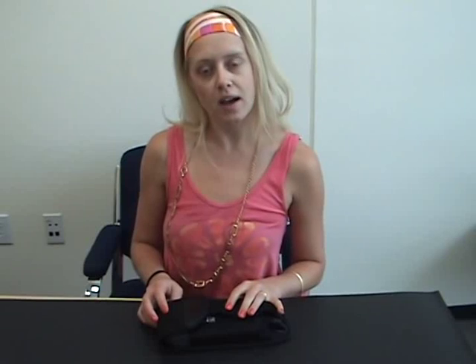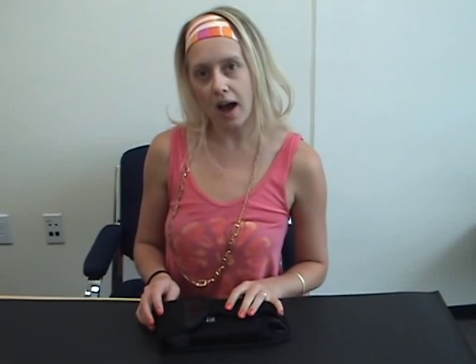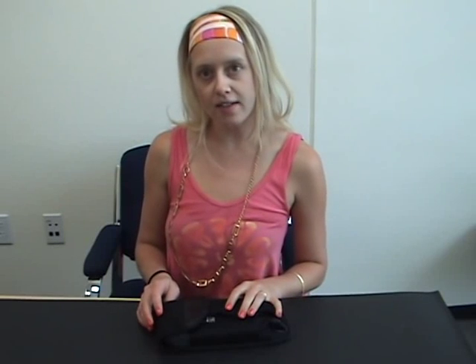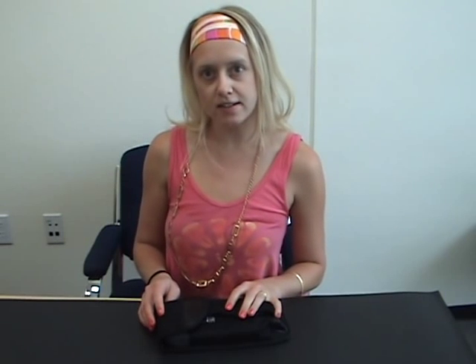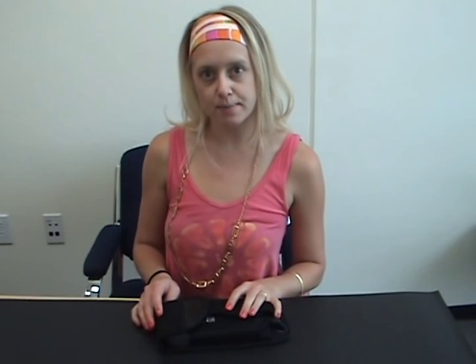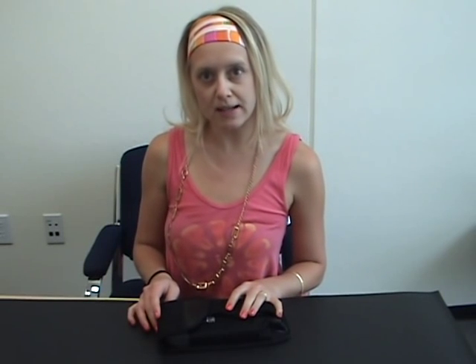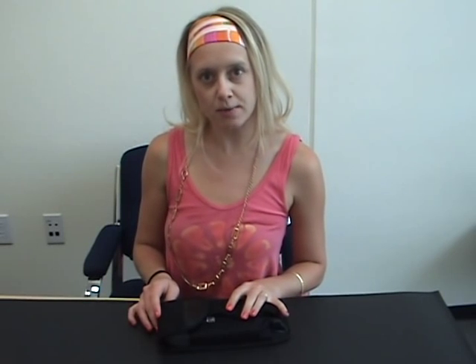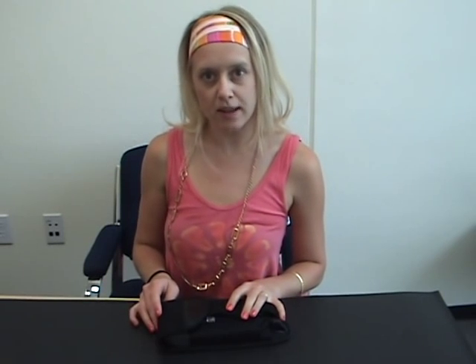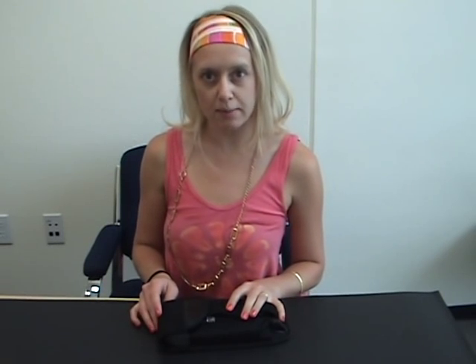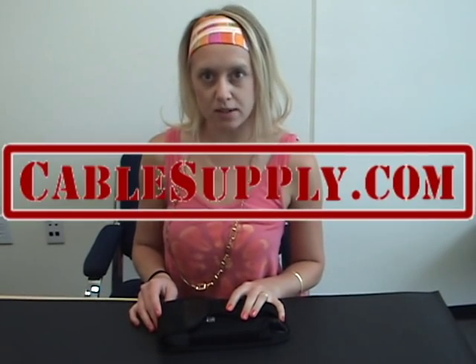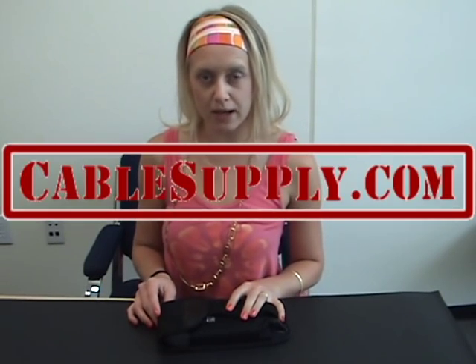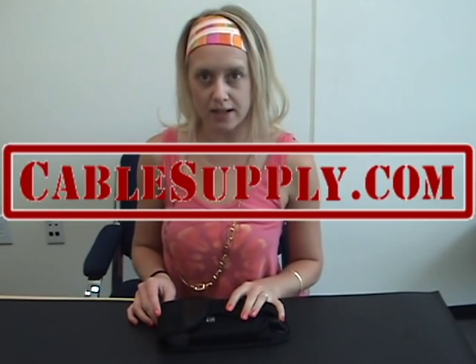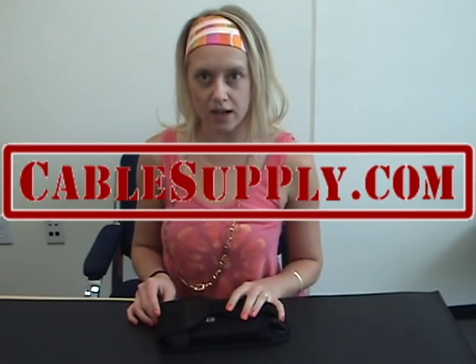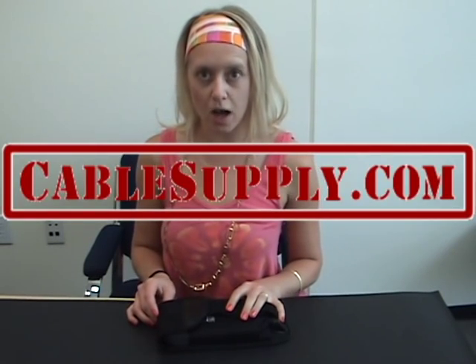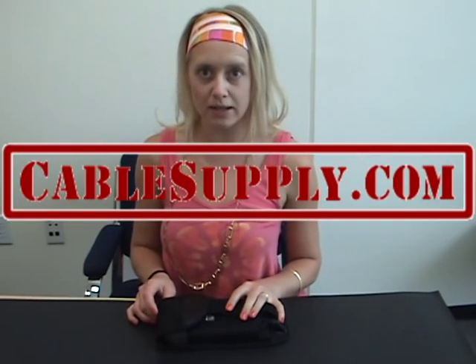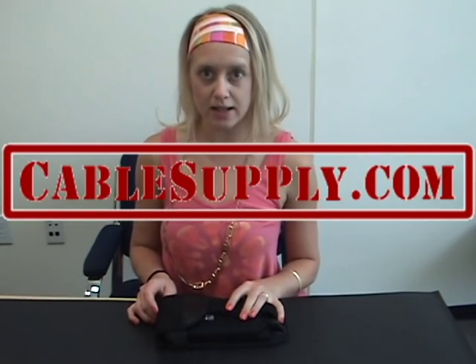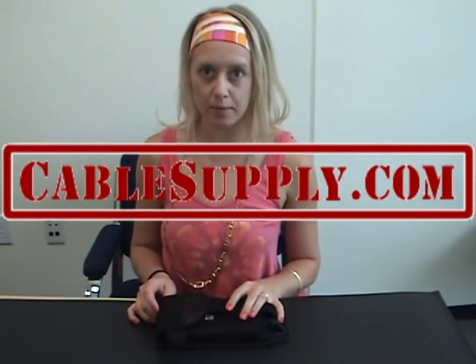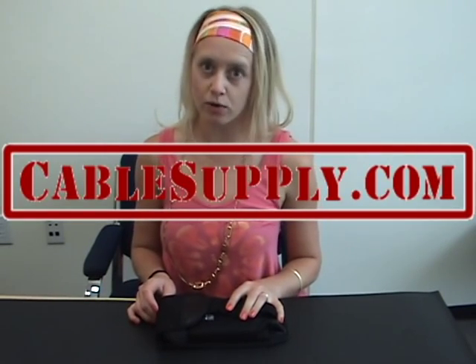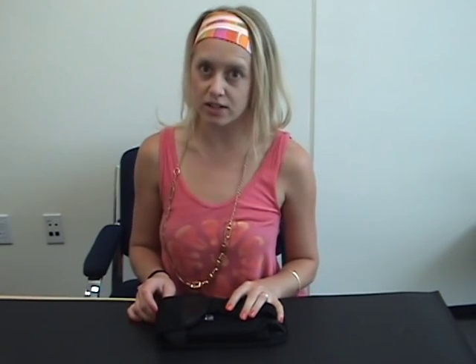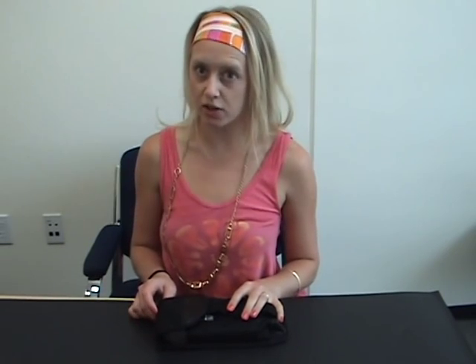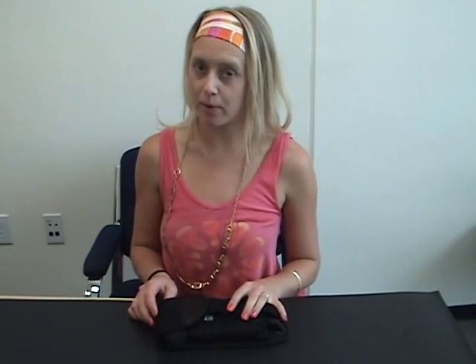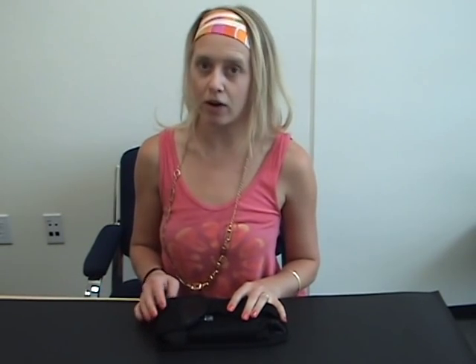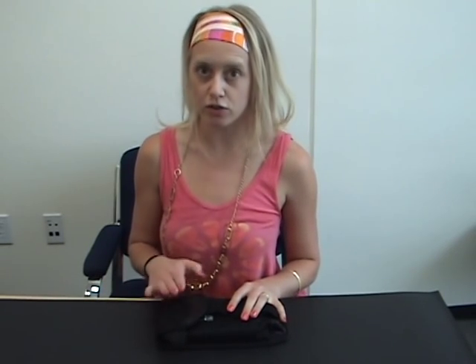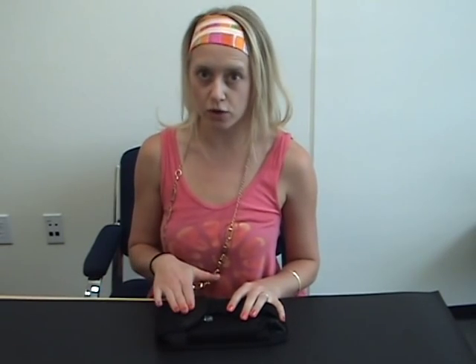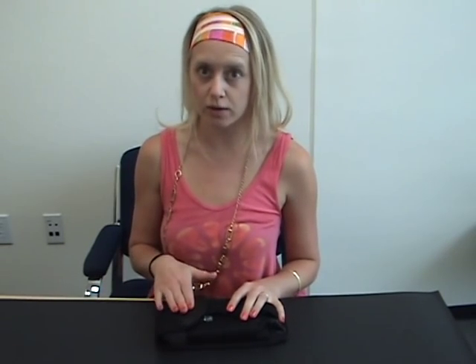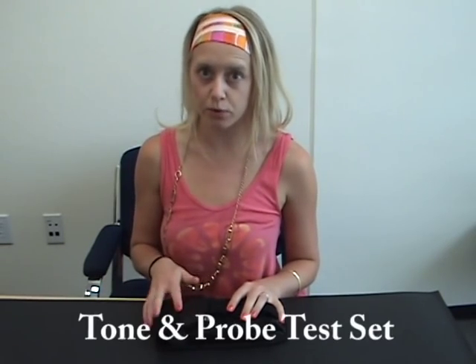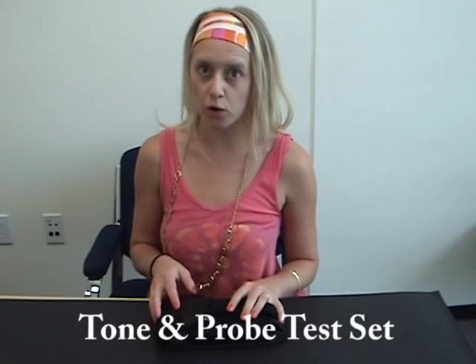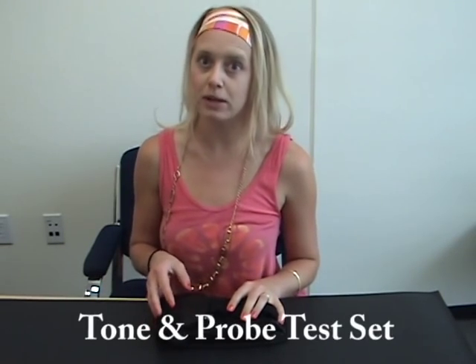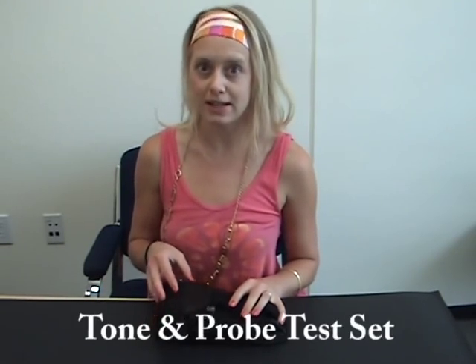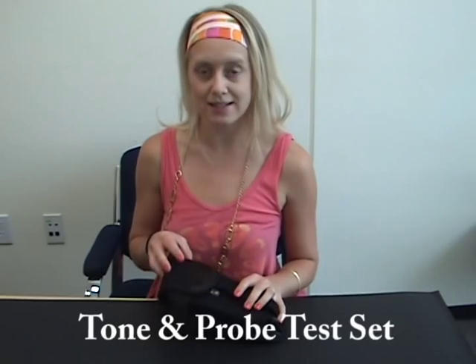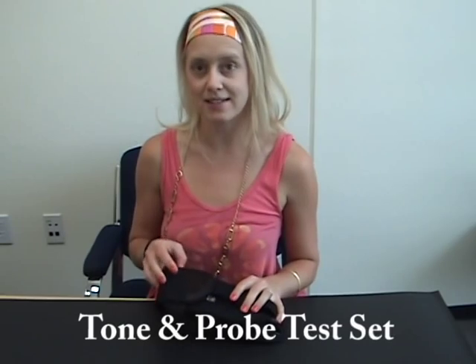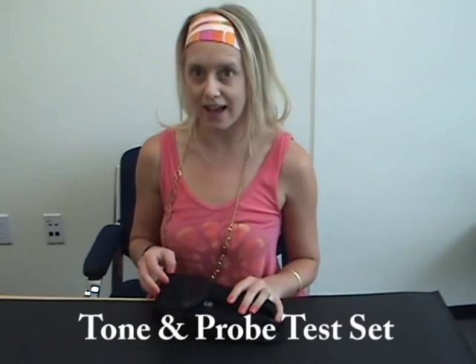Hi, this is Bess with CableSupply.com and today I'm going to tell you about our Tone and Probe test set.